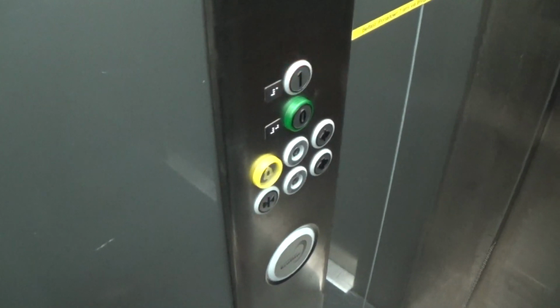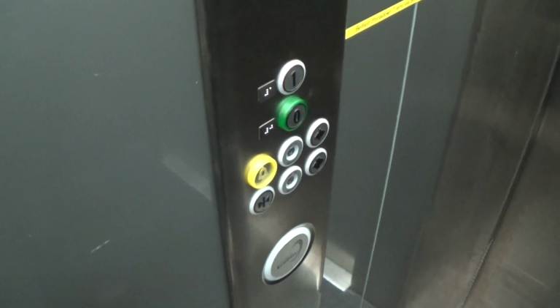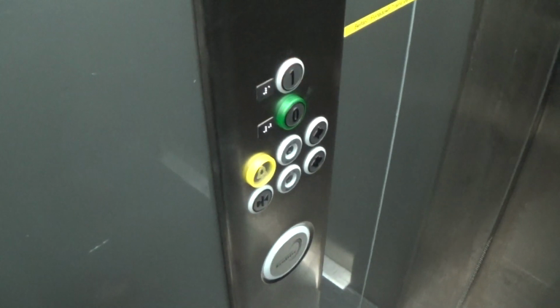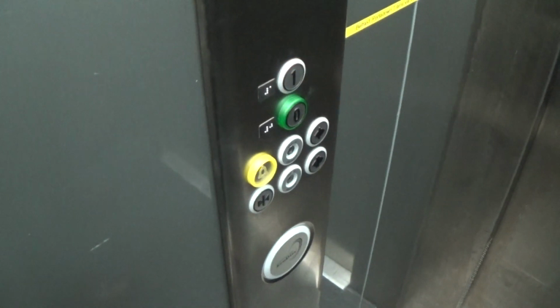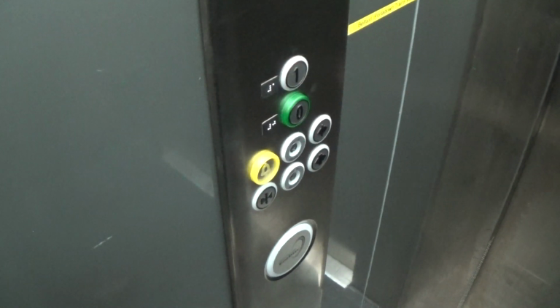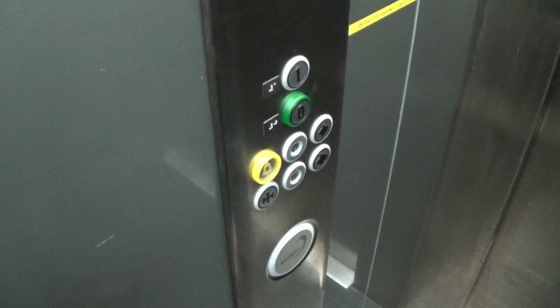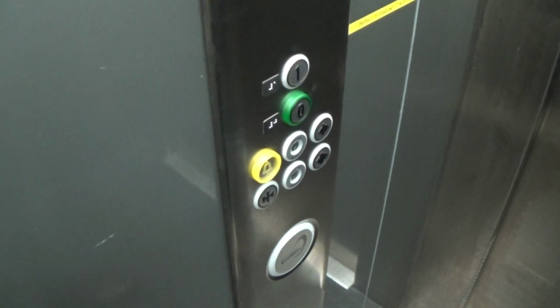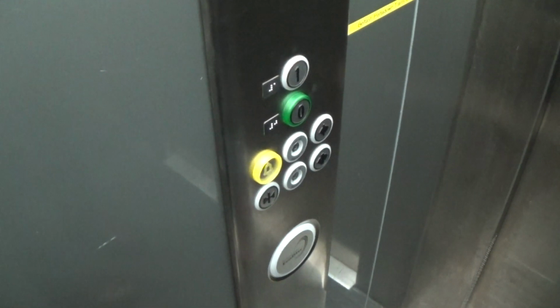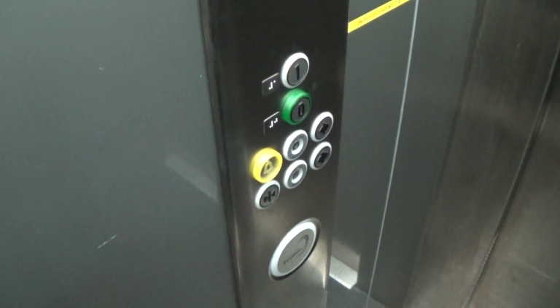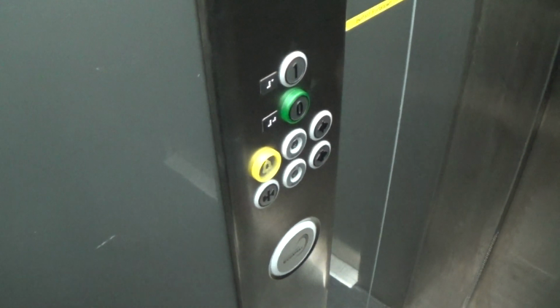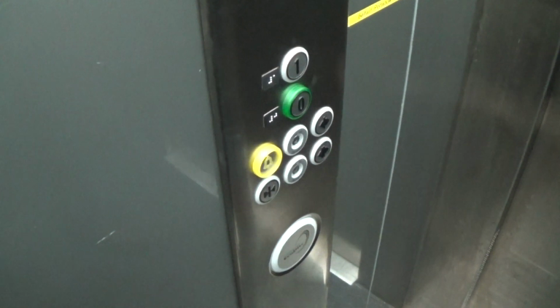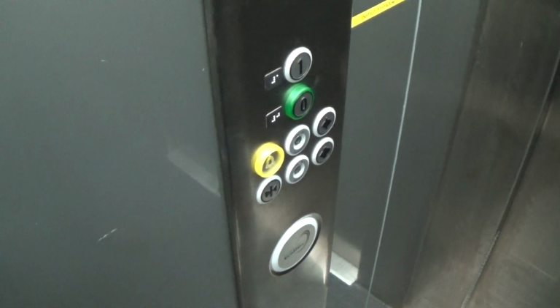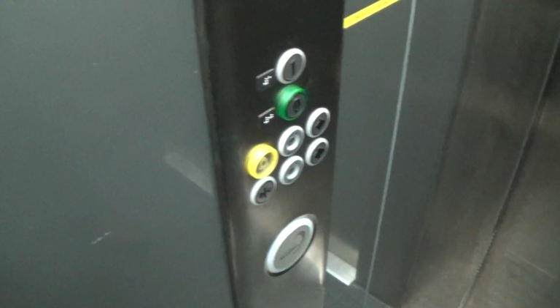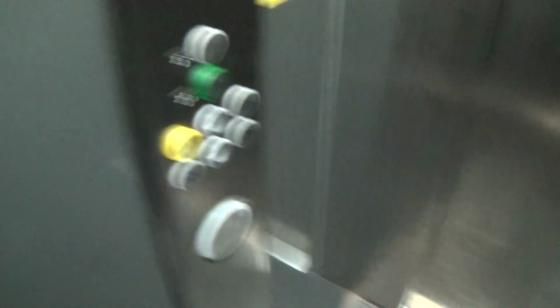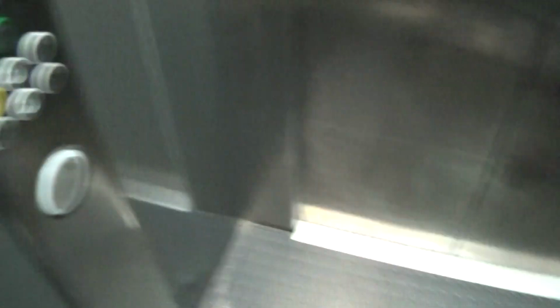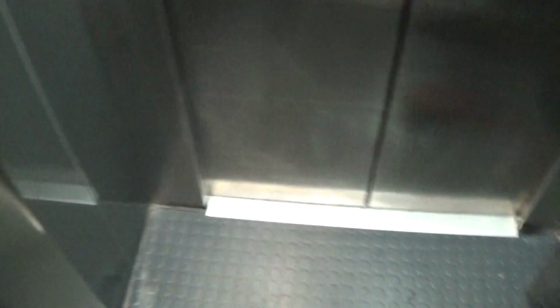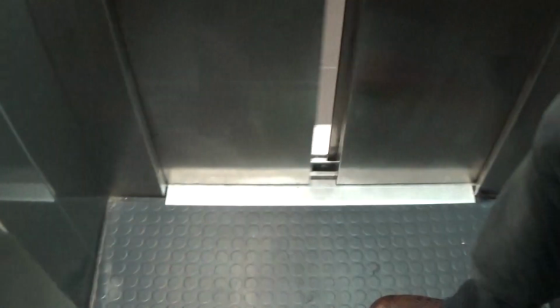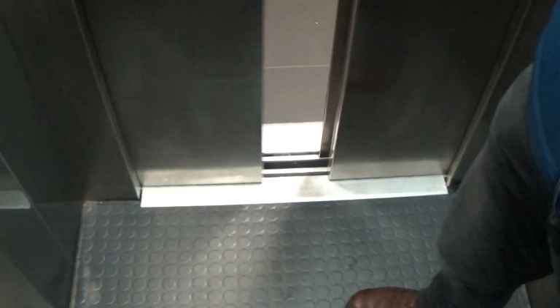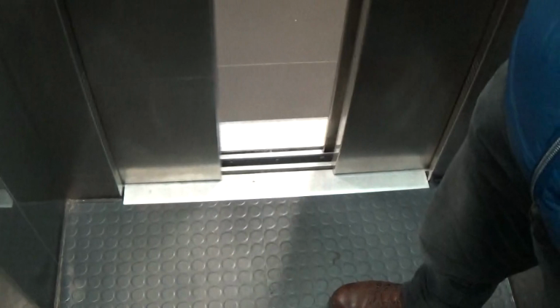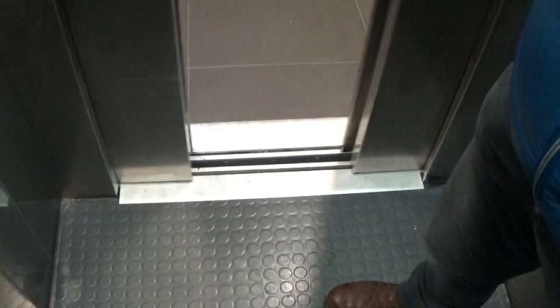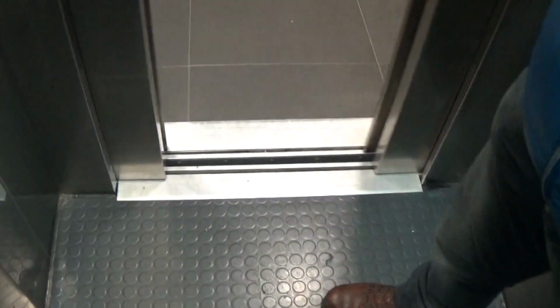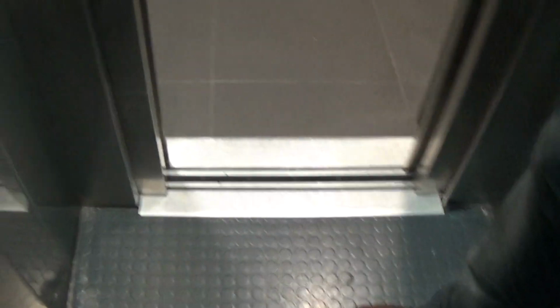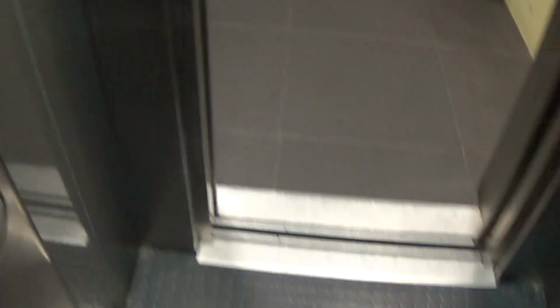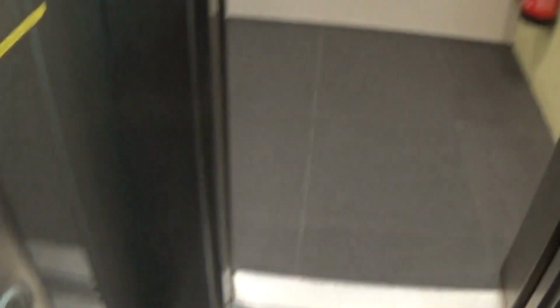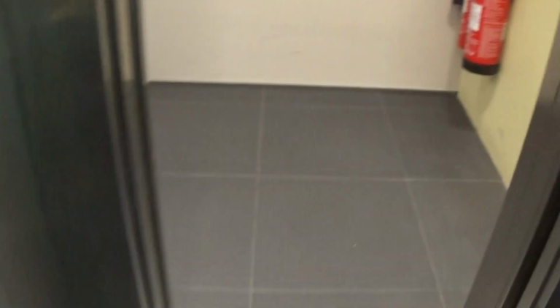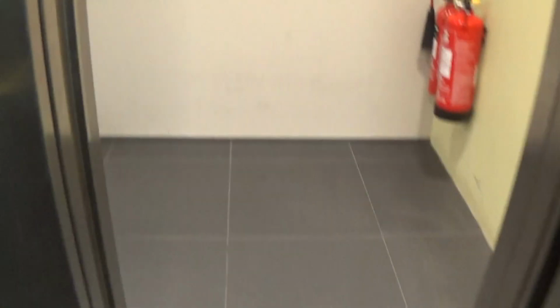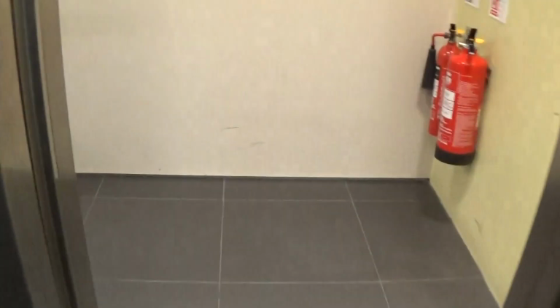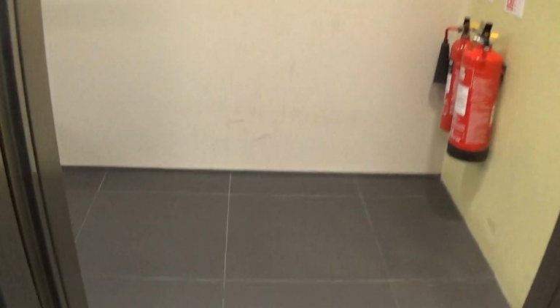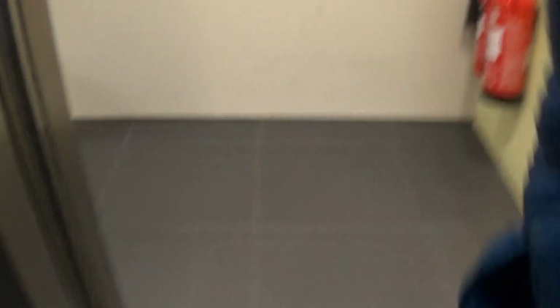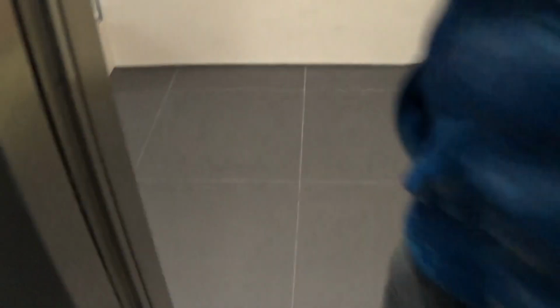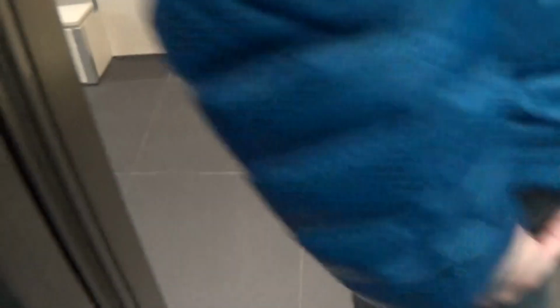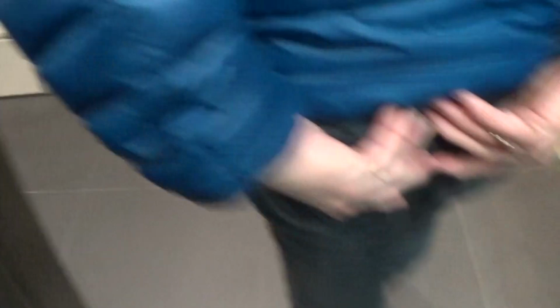Here we are at one. Let's go down to lift number two.